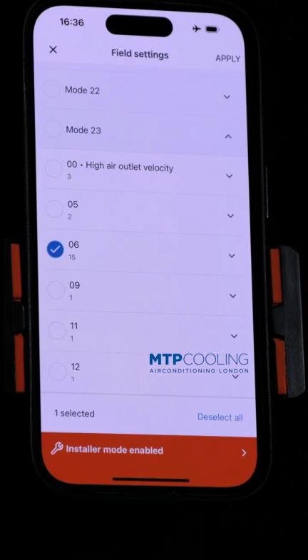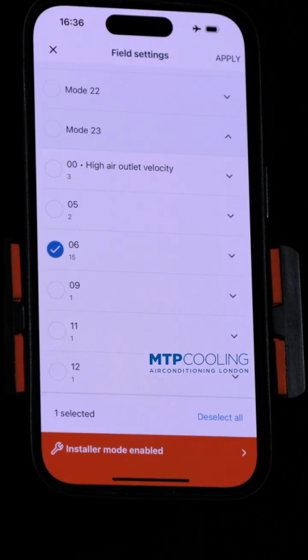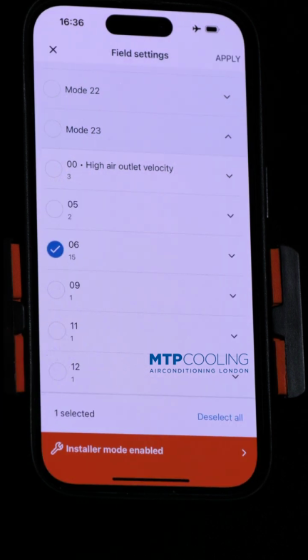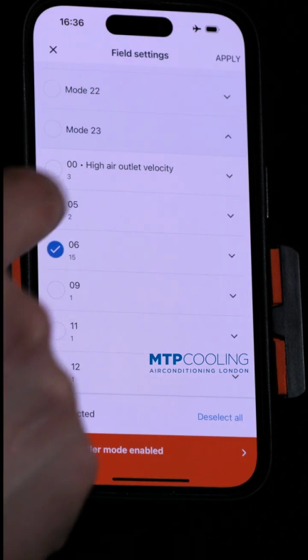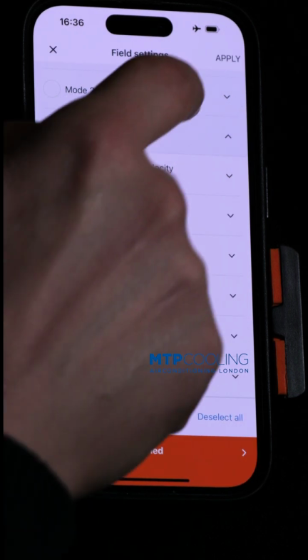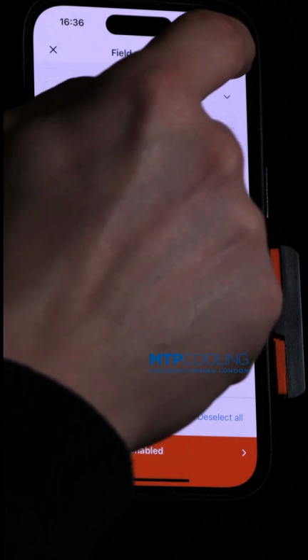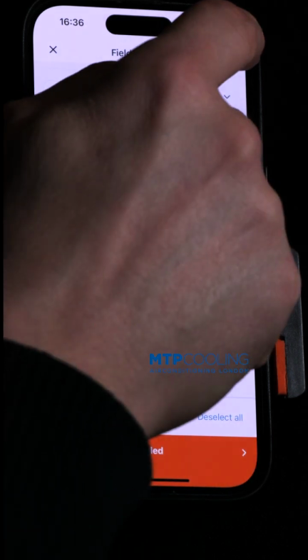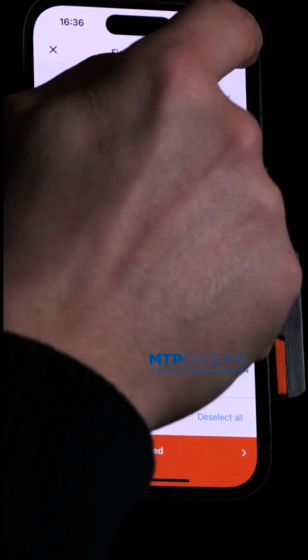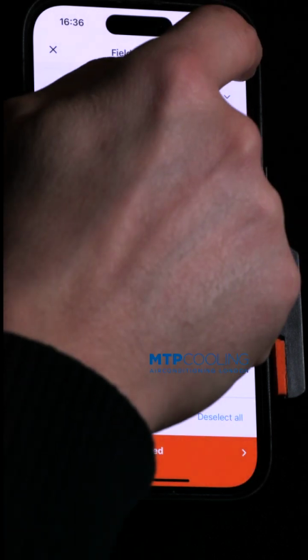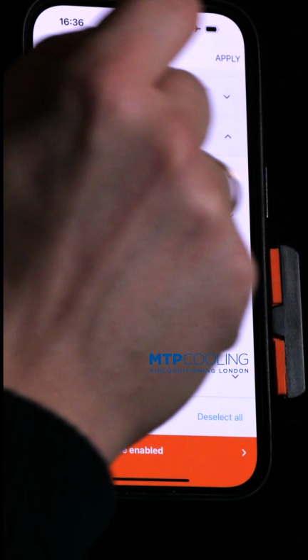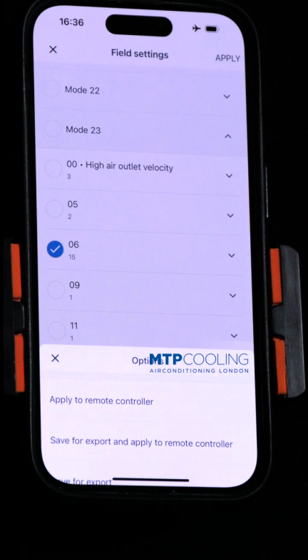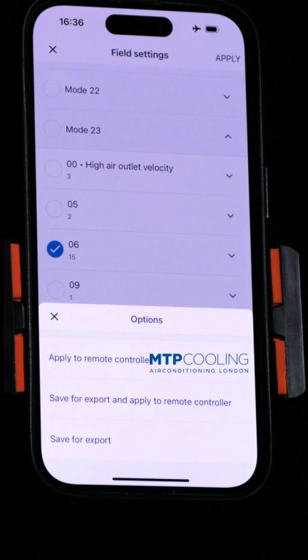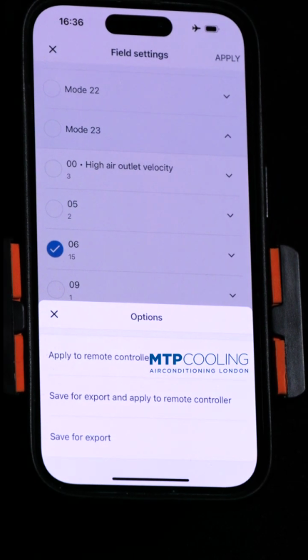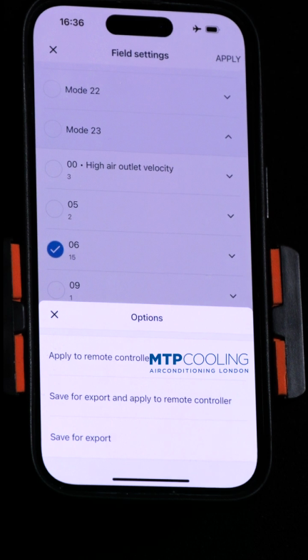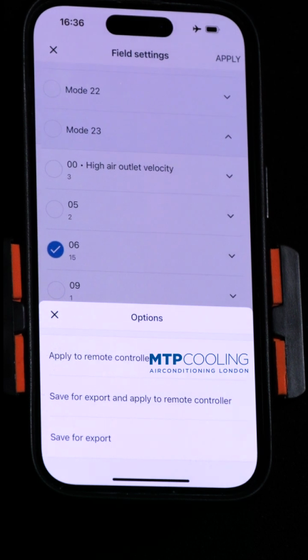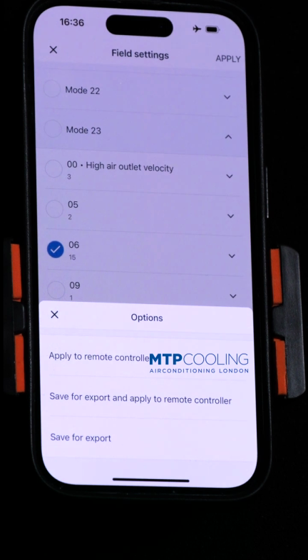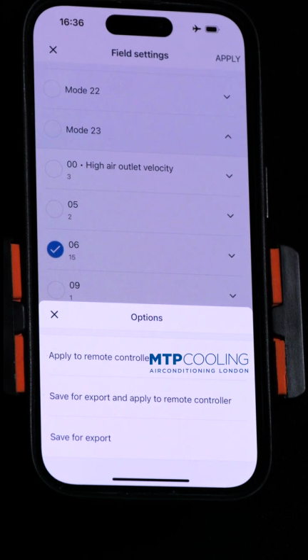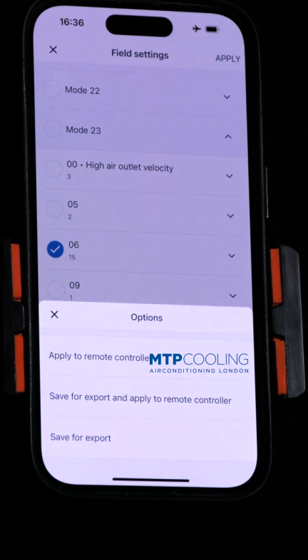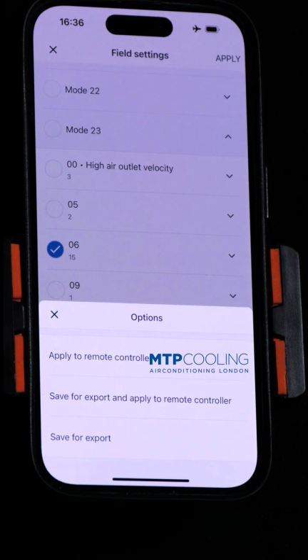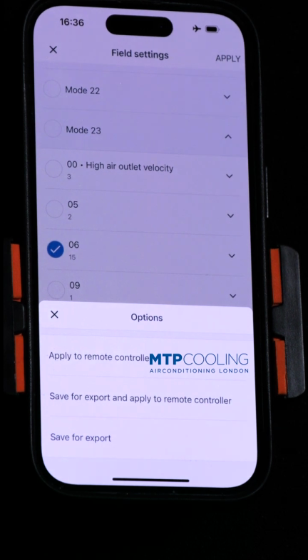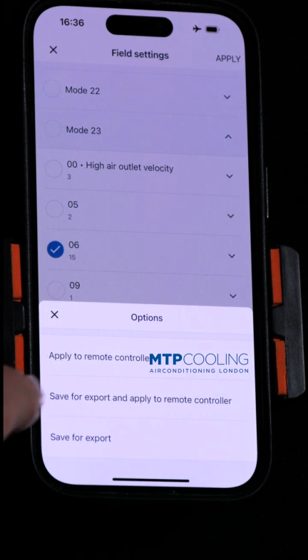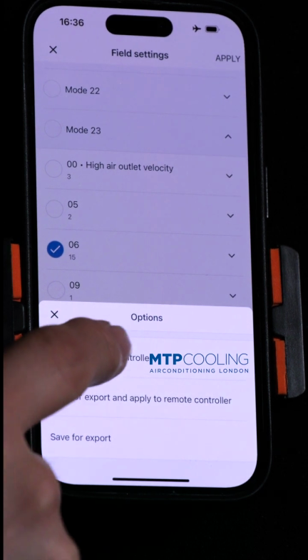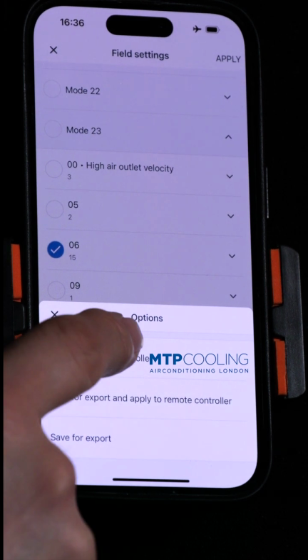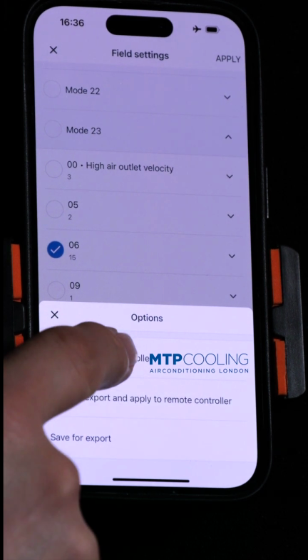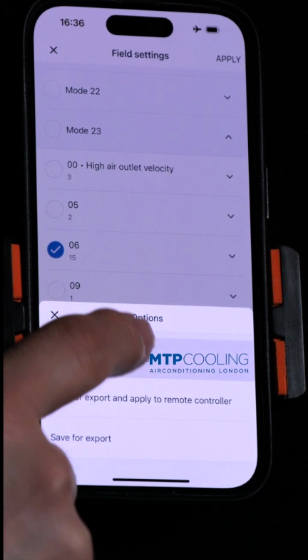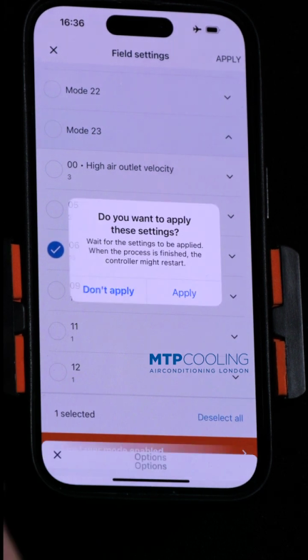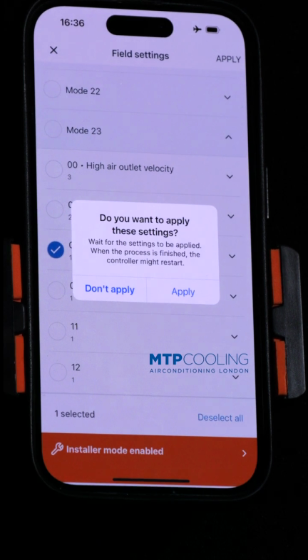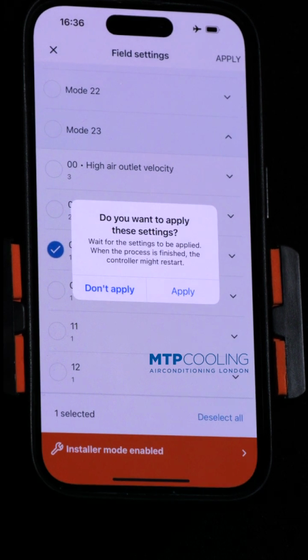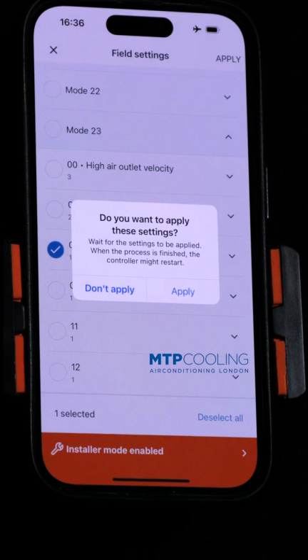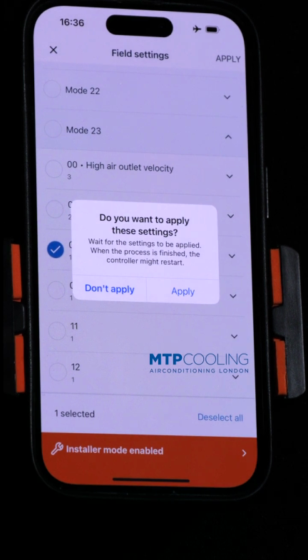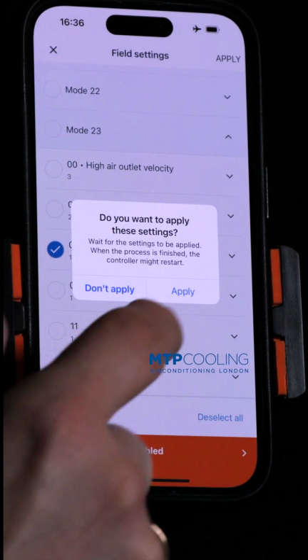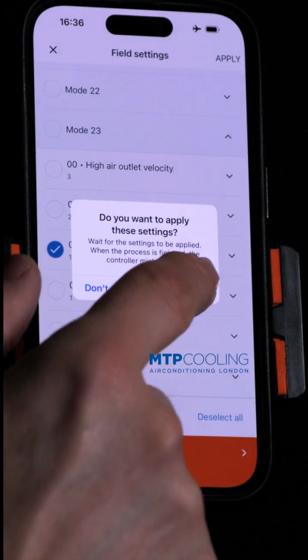Click on that, apply, apply to remote controller, apply.